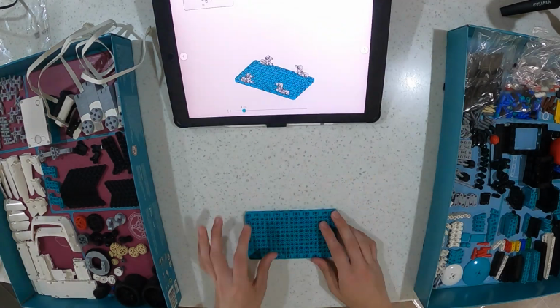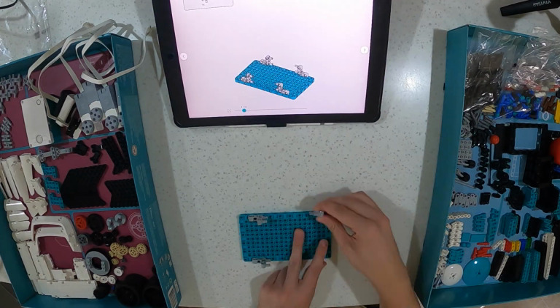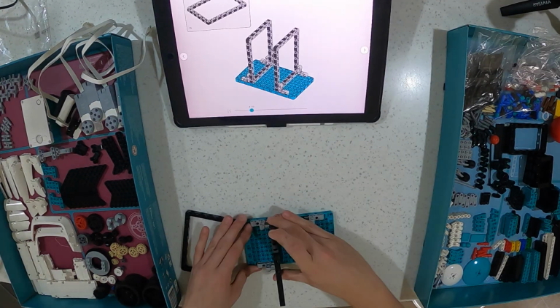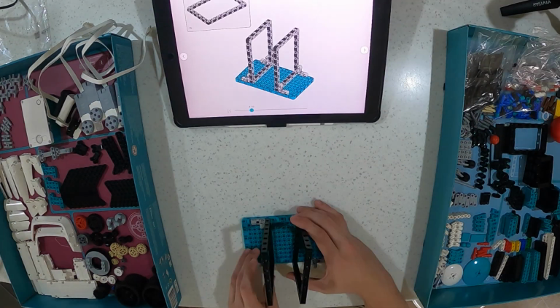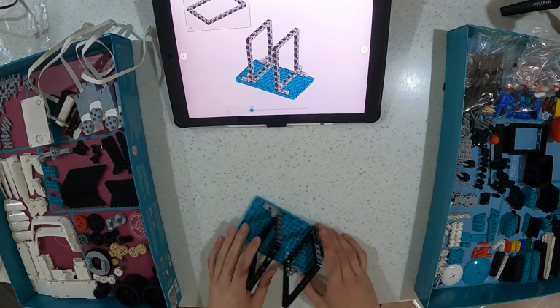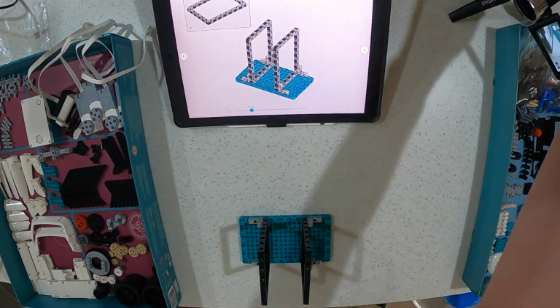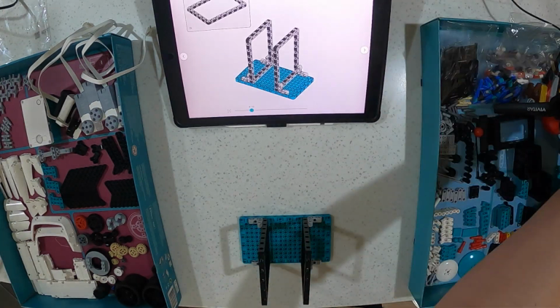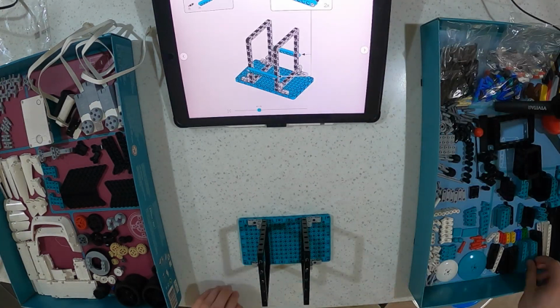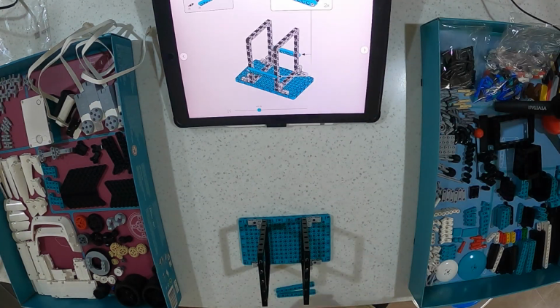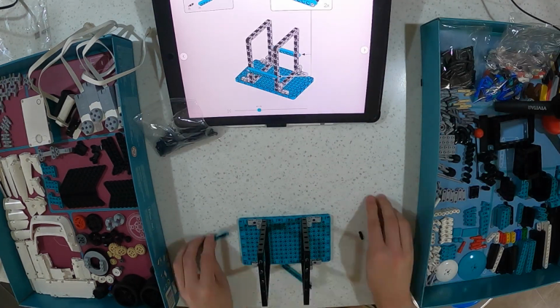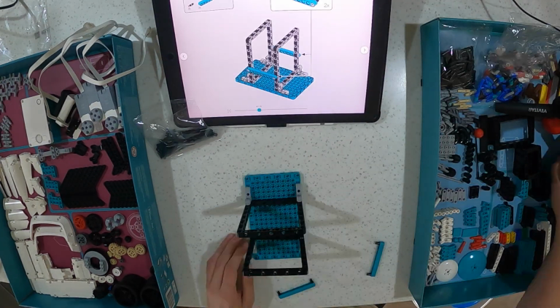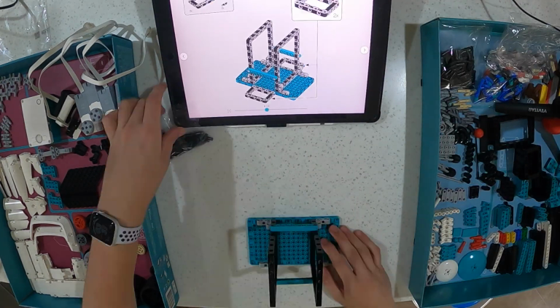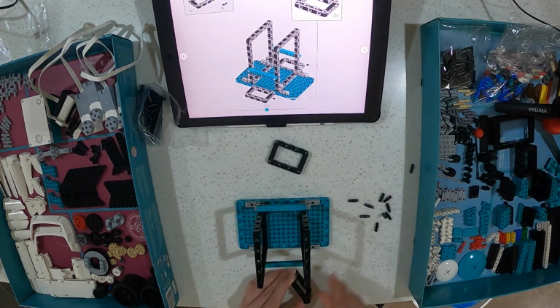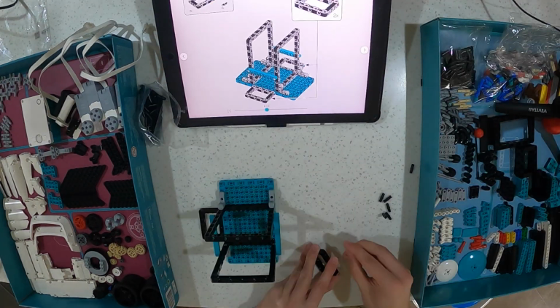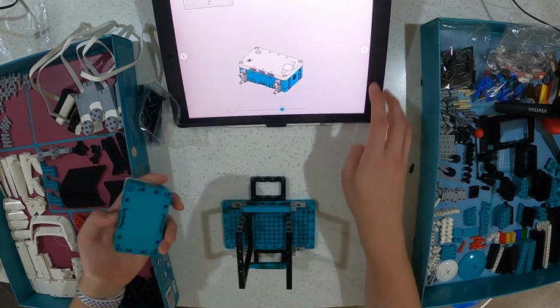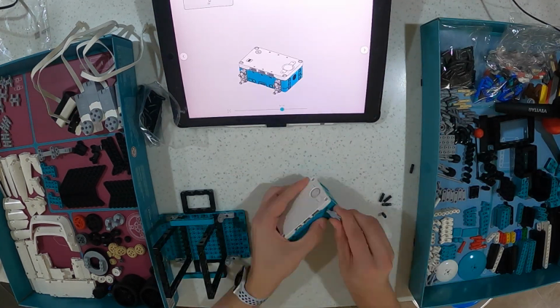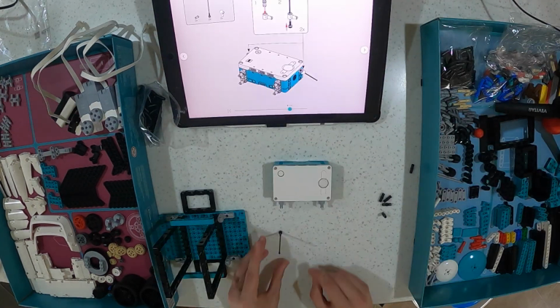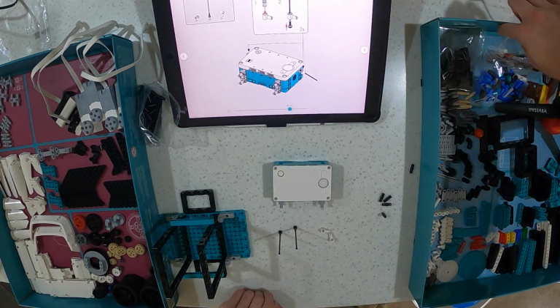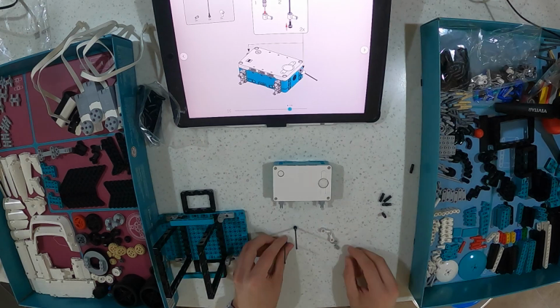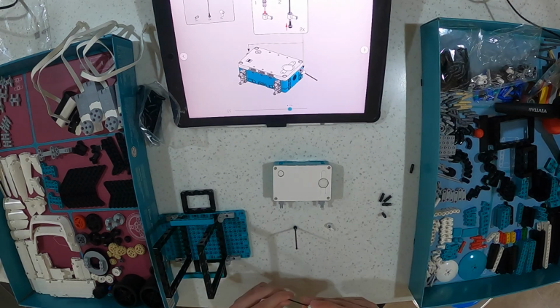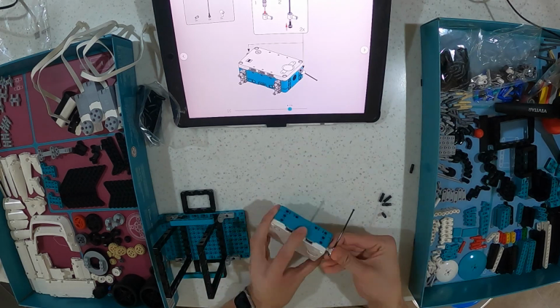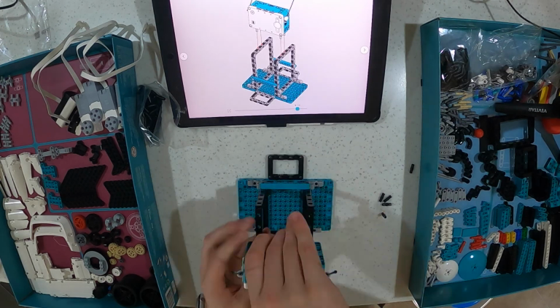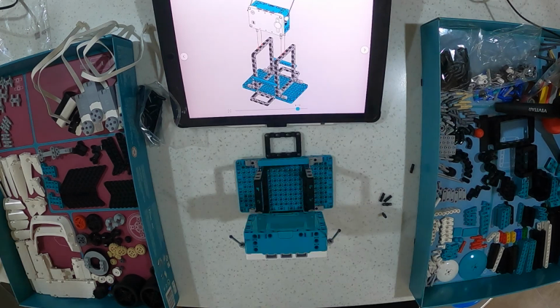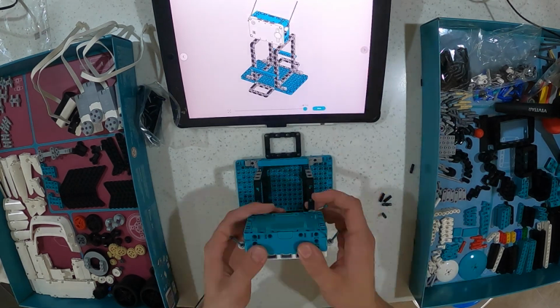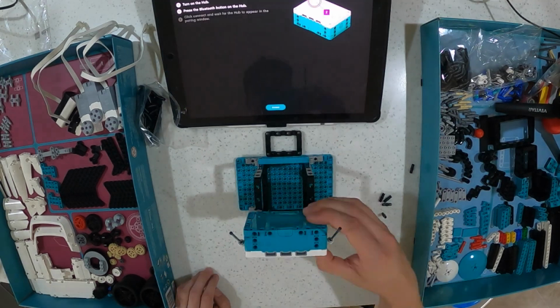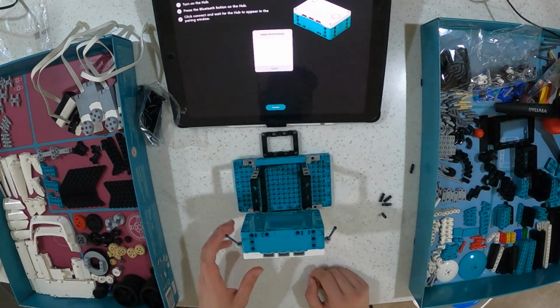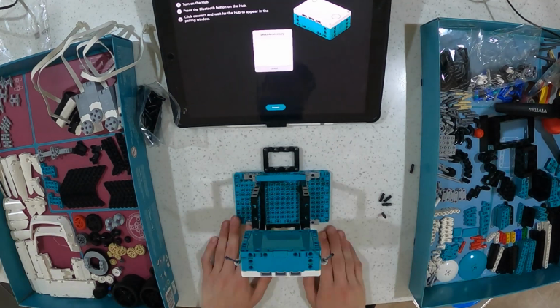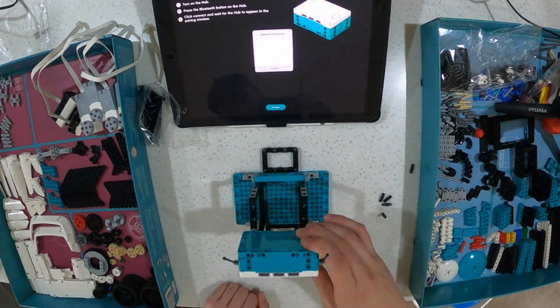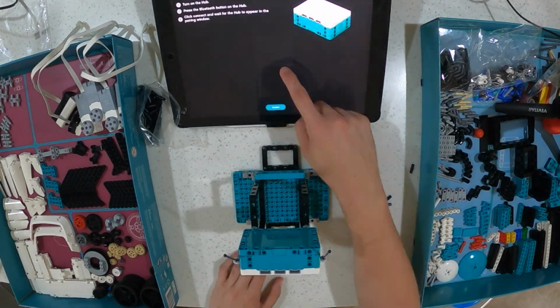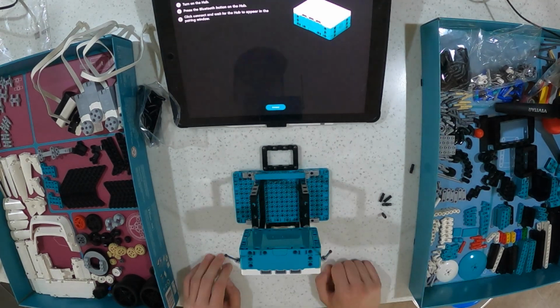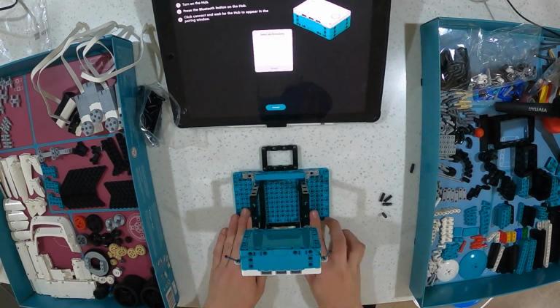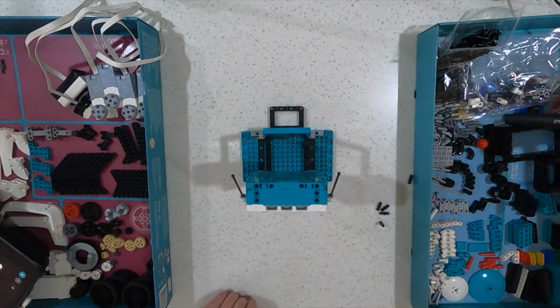Sit back, relax and enjoy this quick build over the next couple of minutes, and as we go, we'll have a look at some of the activities.